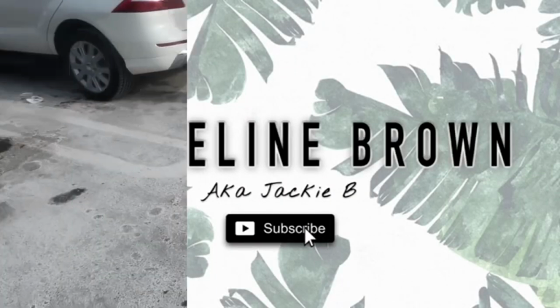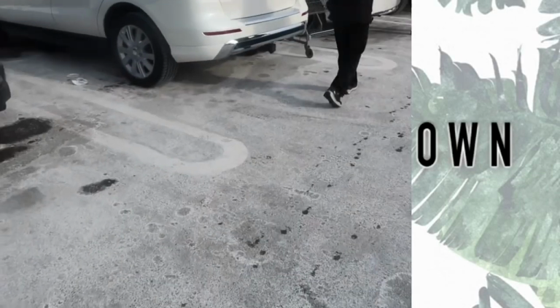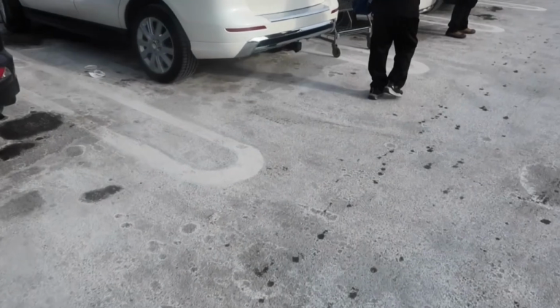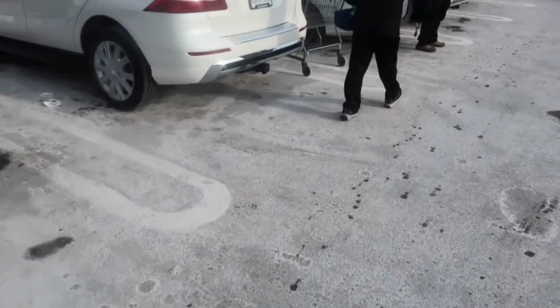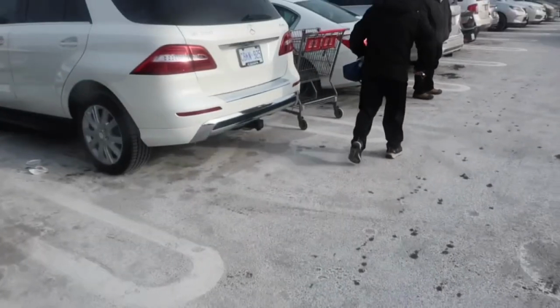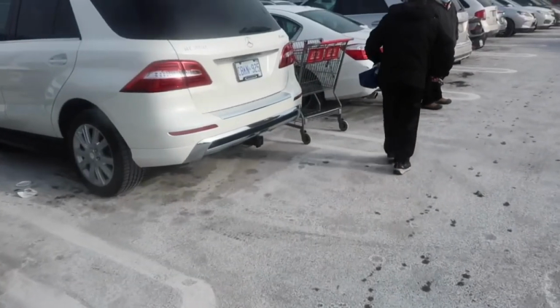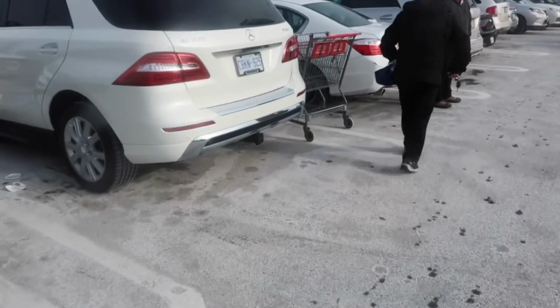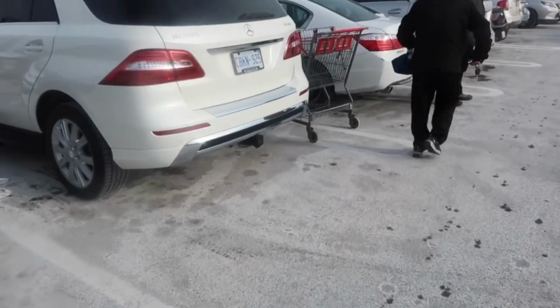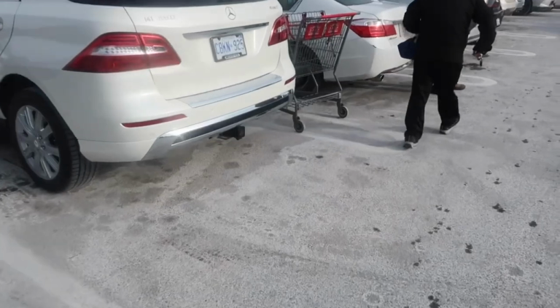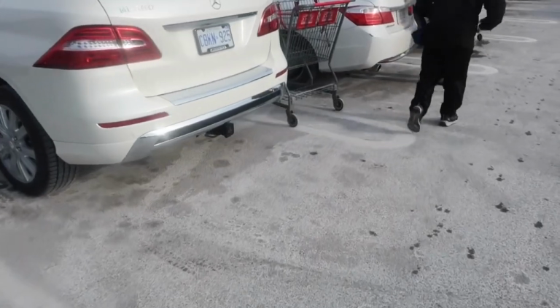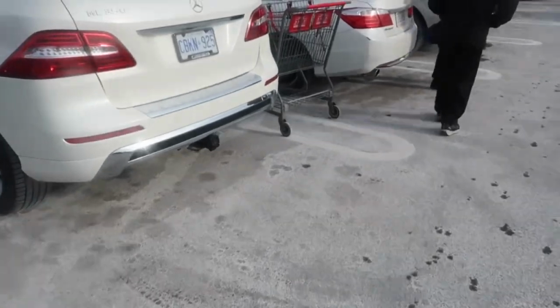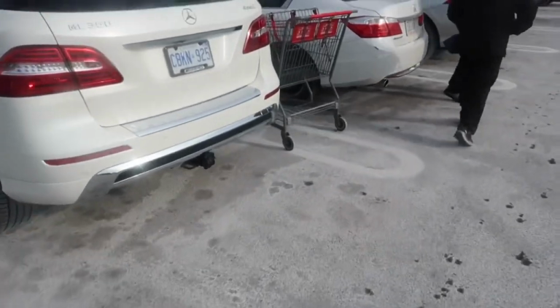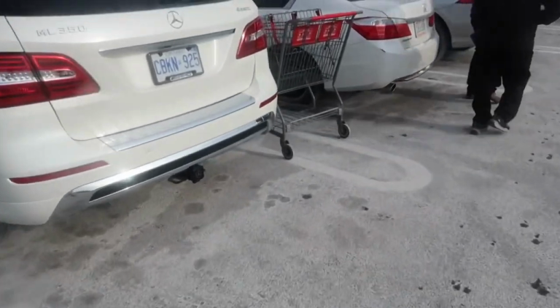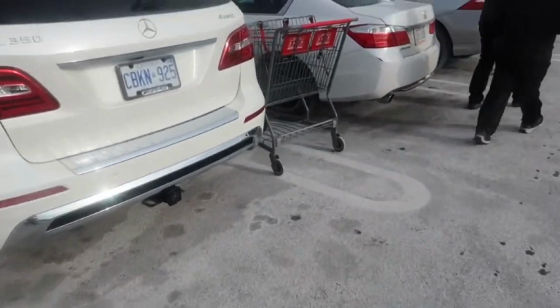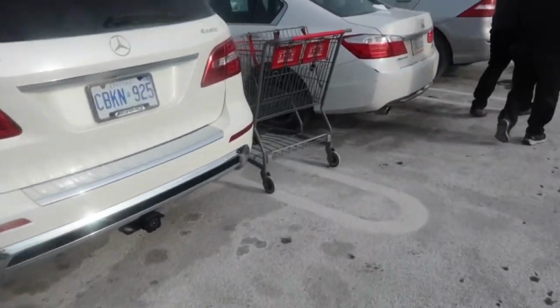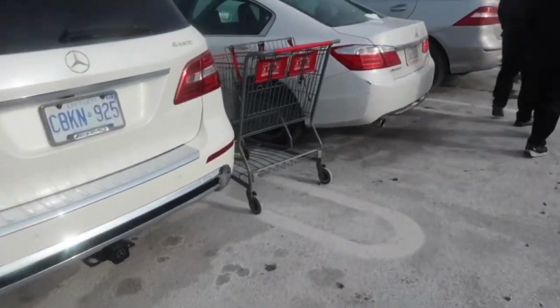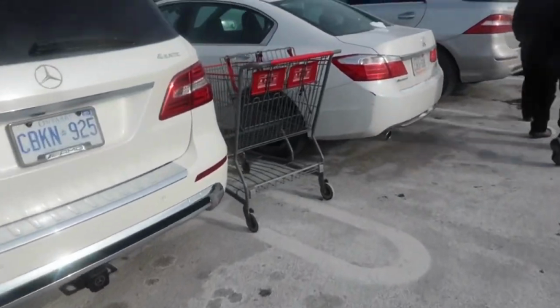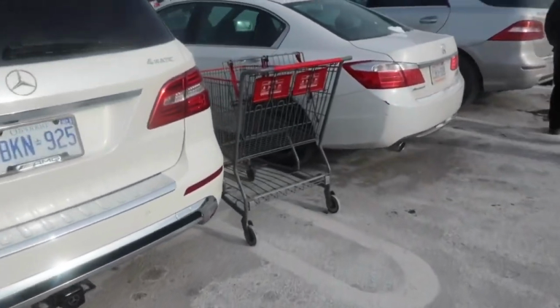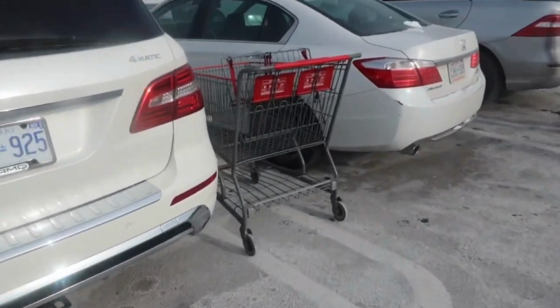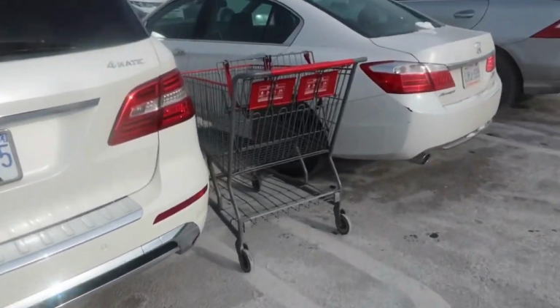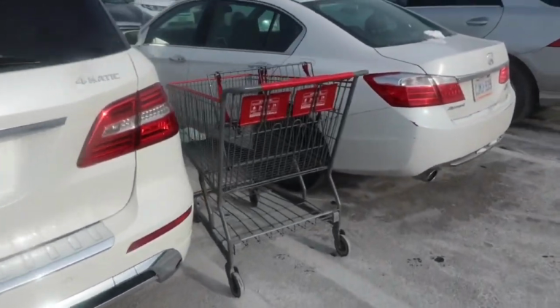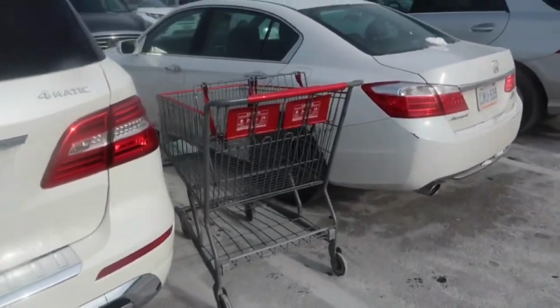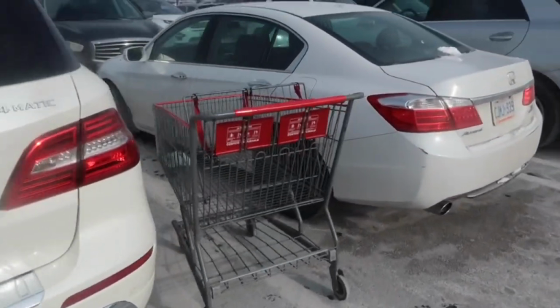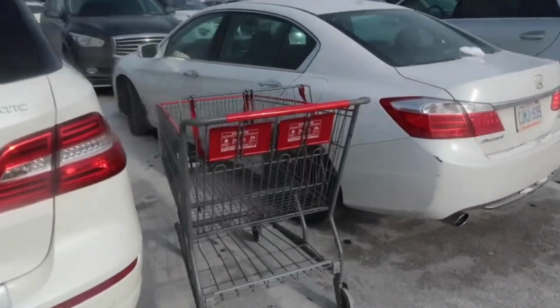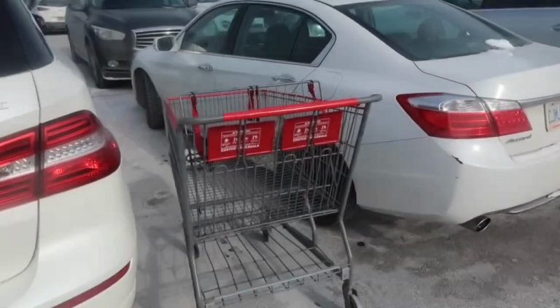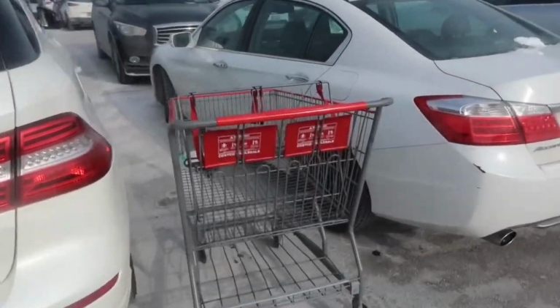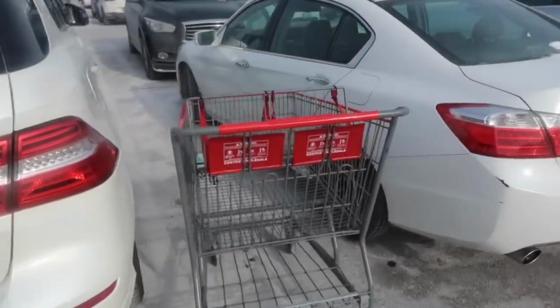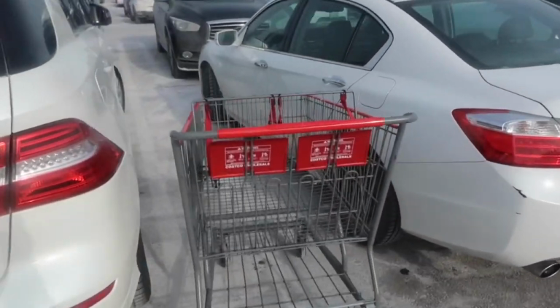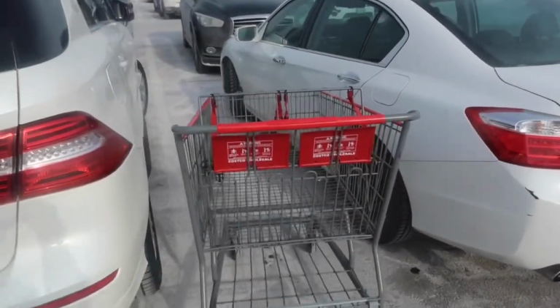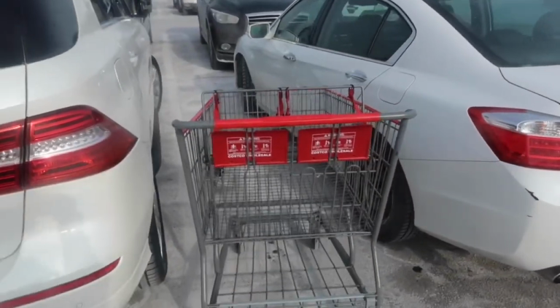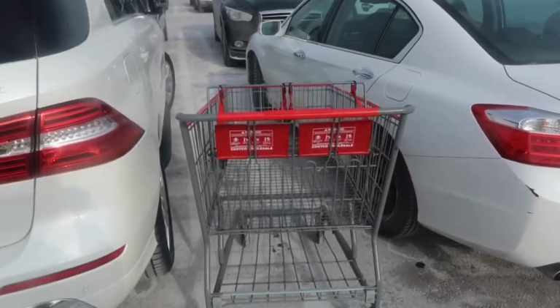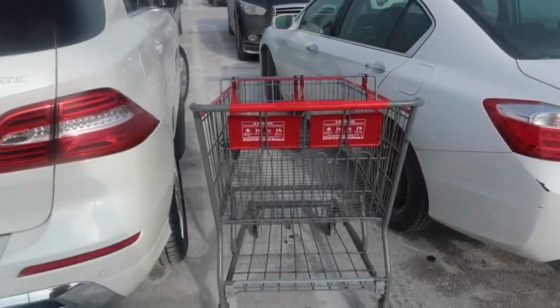I literally just watched somebody park their cart between two cars. That's just so wrong.